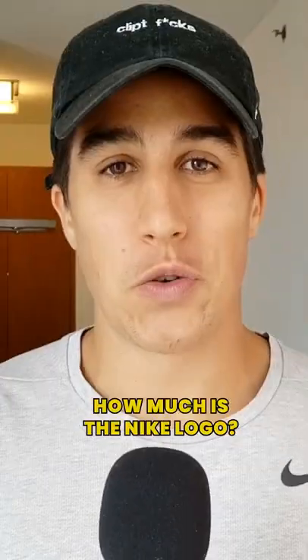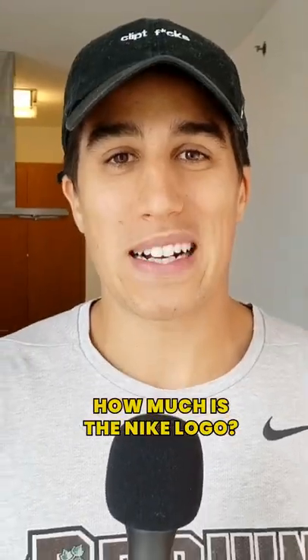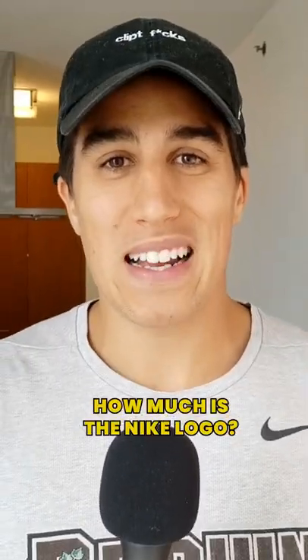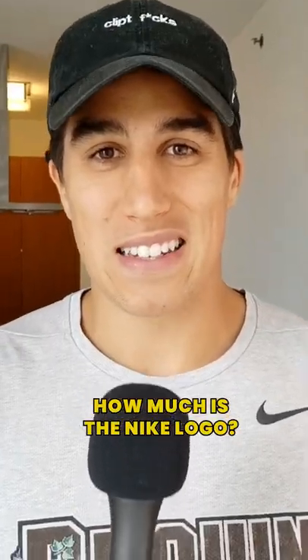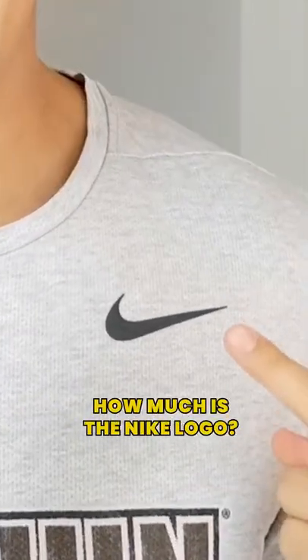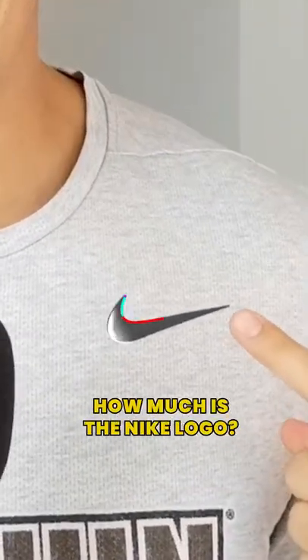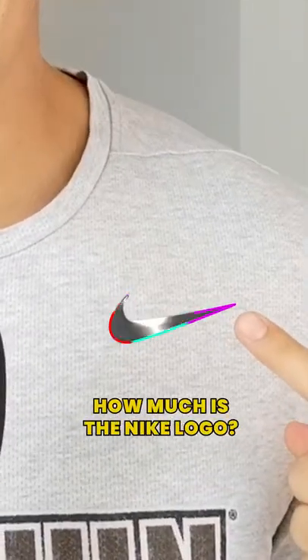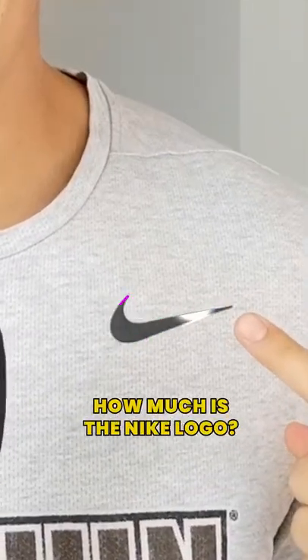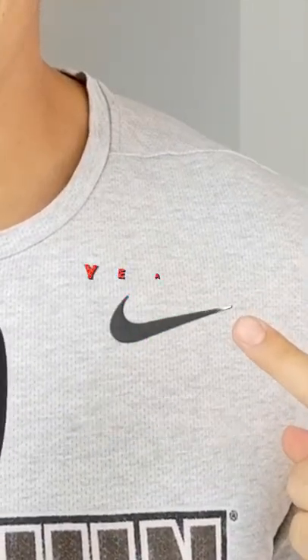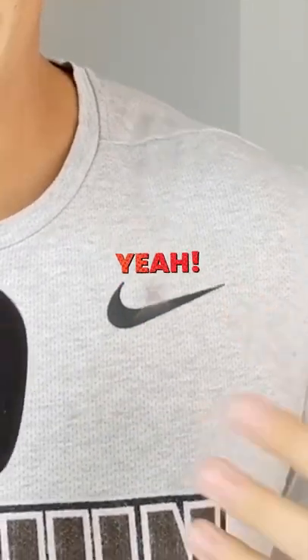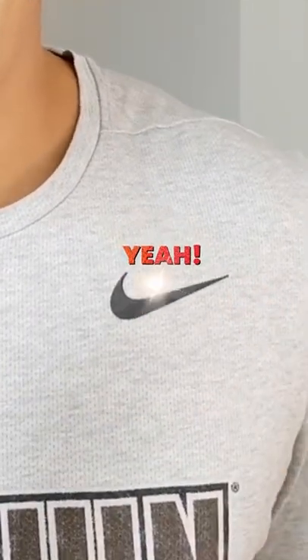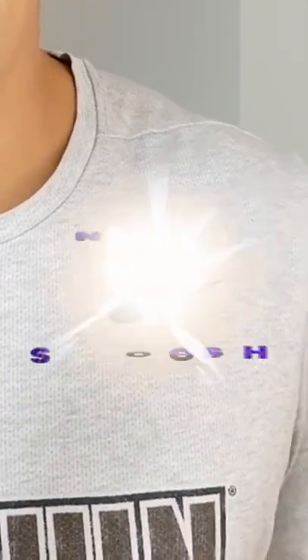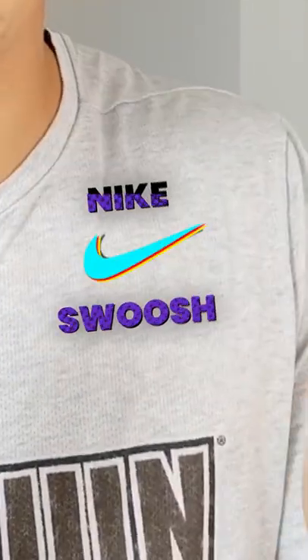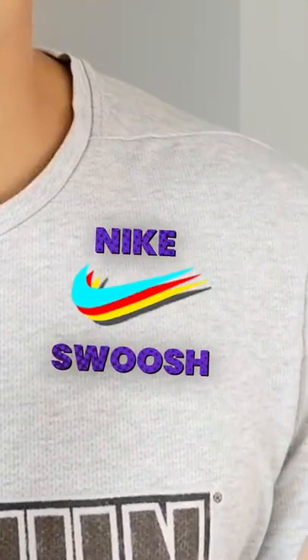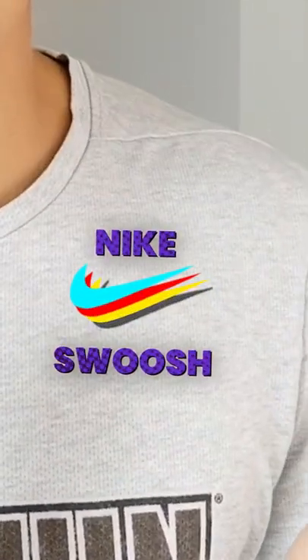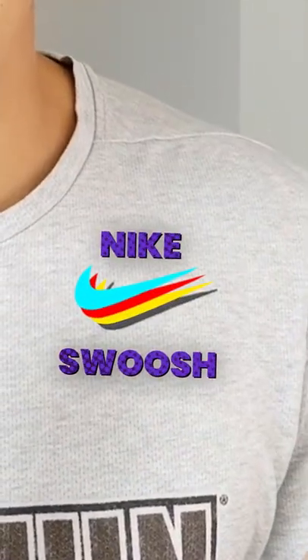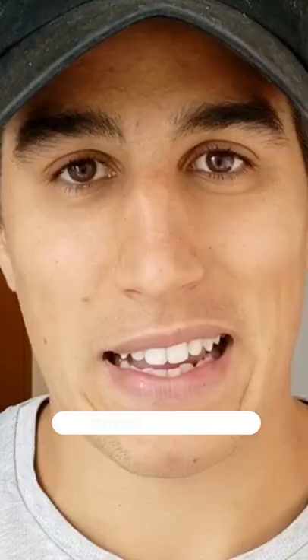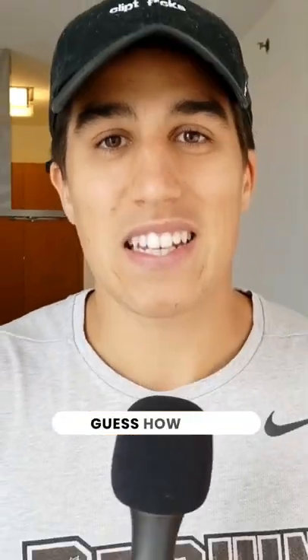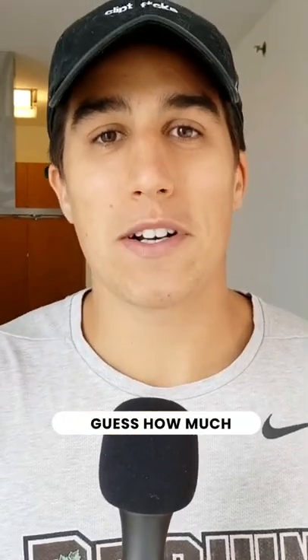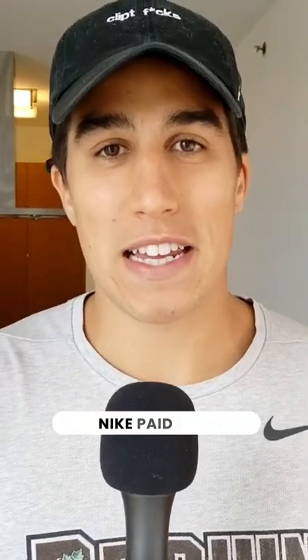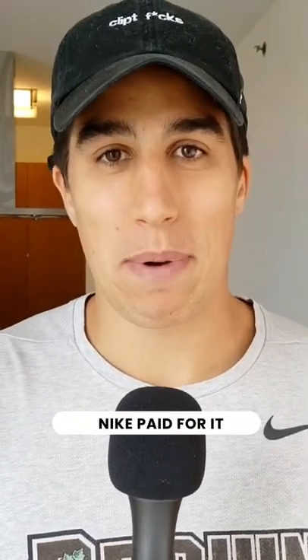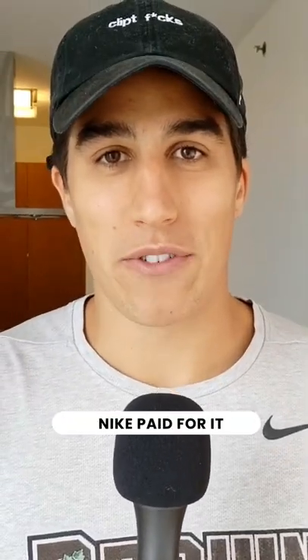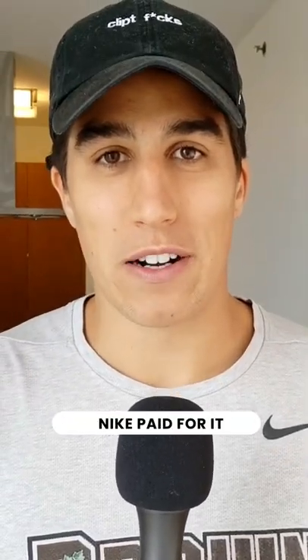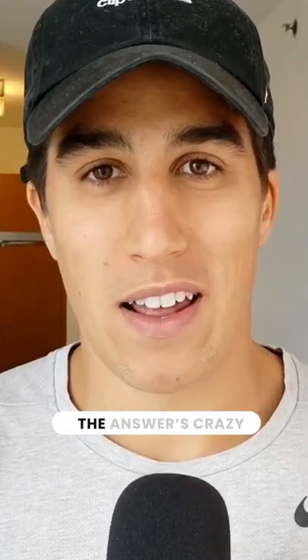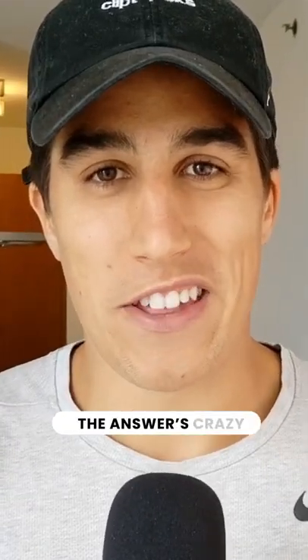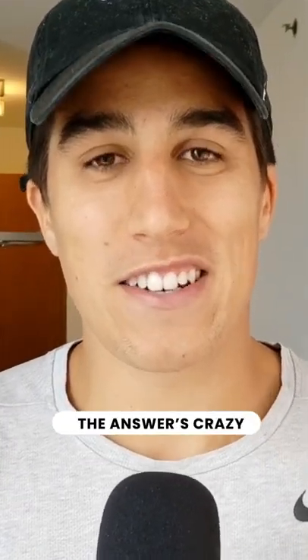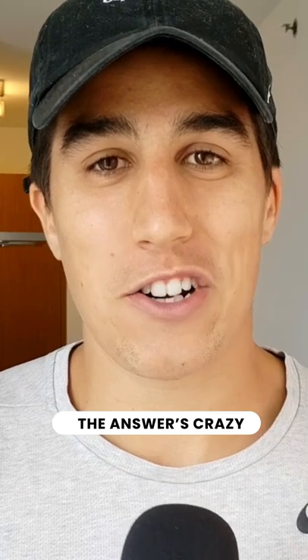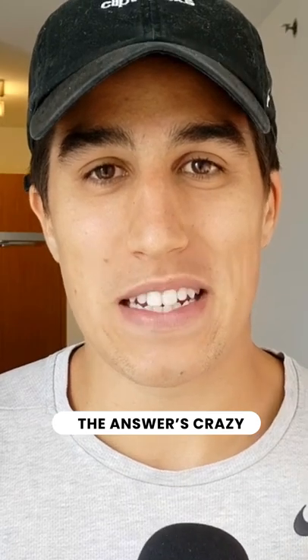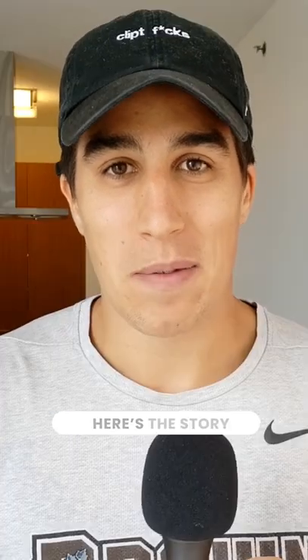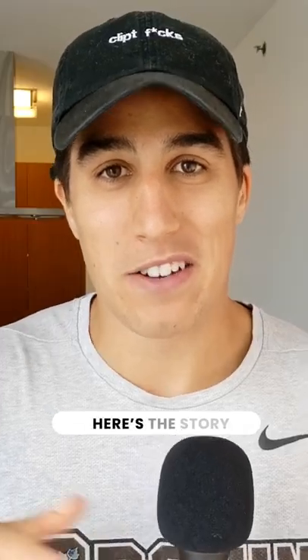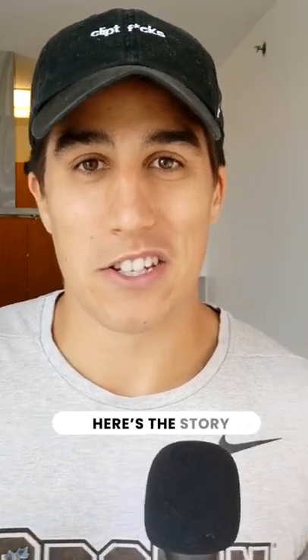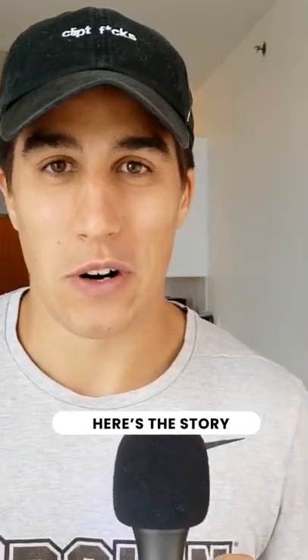You recognize this logo? Yeah, the Nike swoosh. Guess how much Nike paid for it? The answer's crazy. Here's the story.